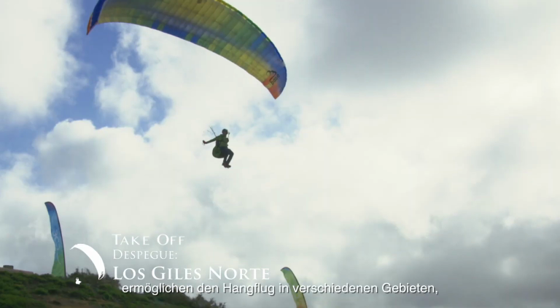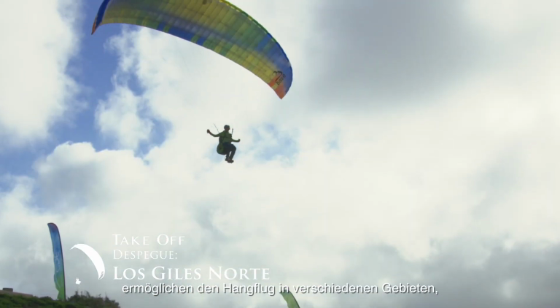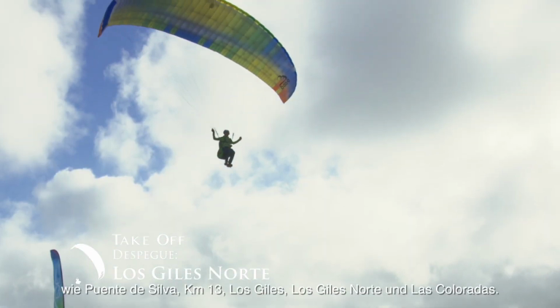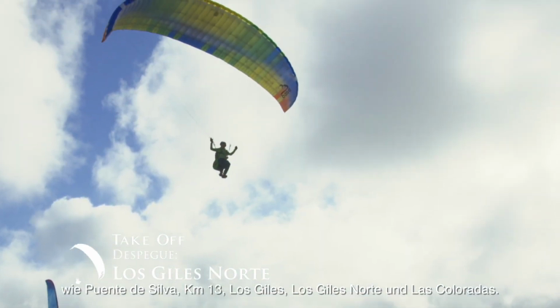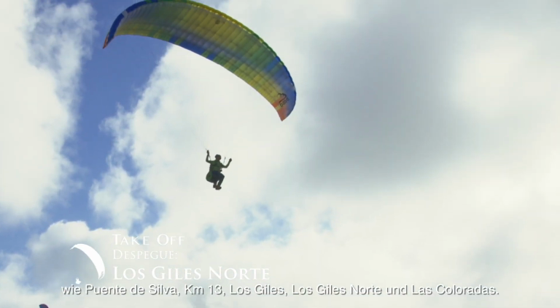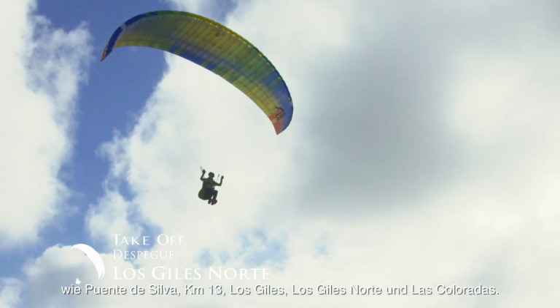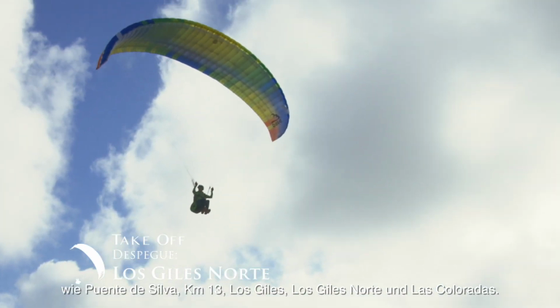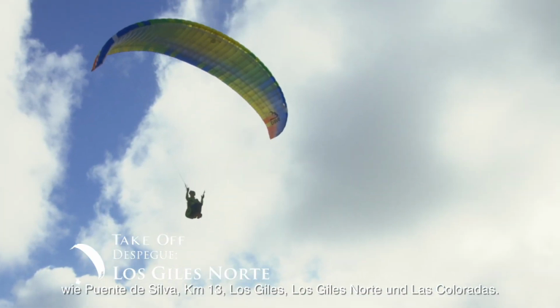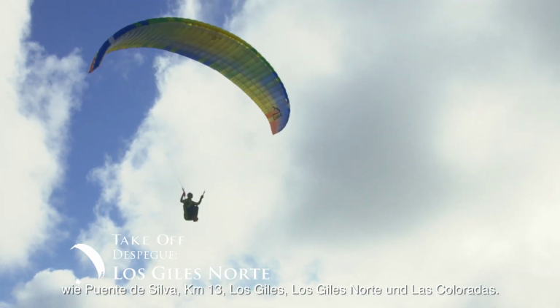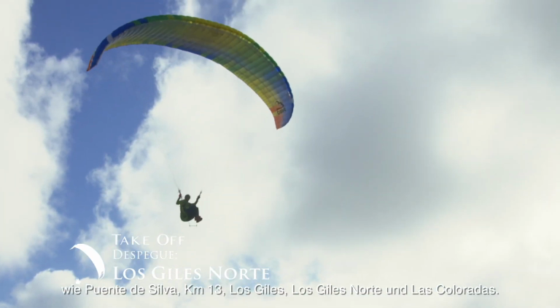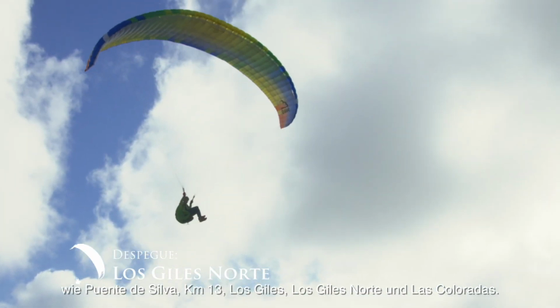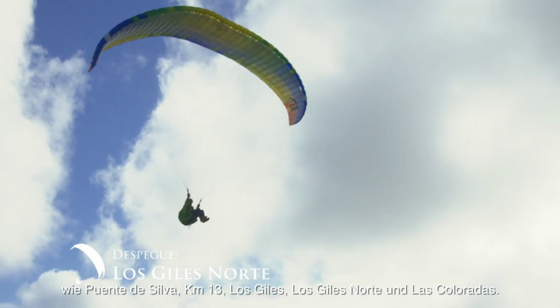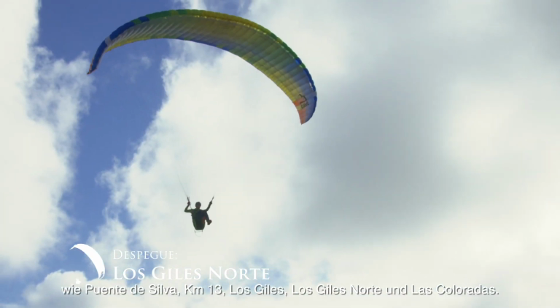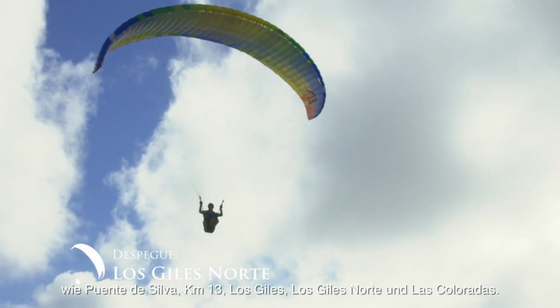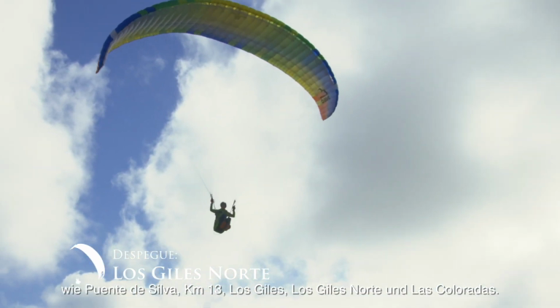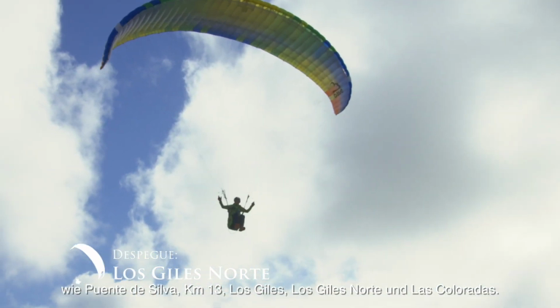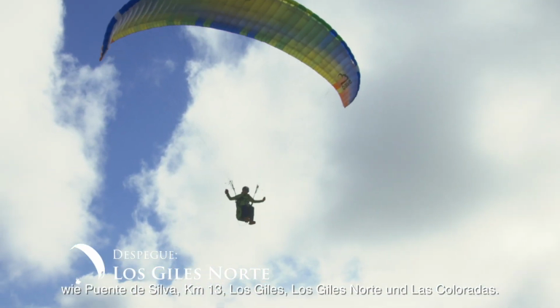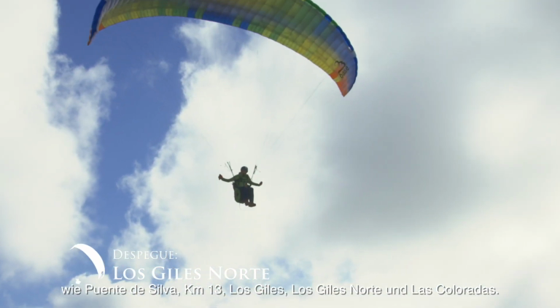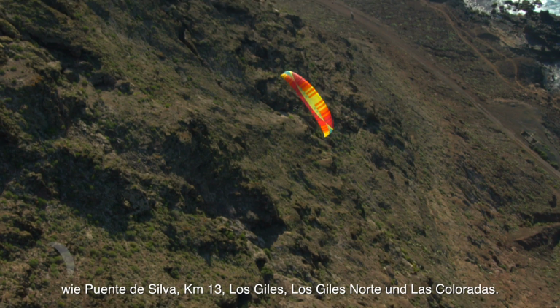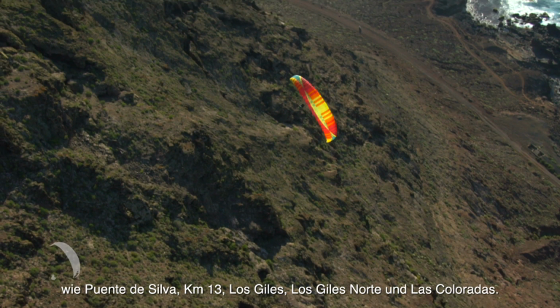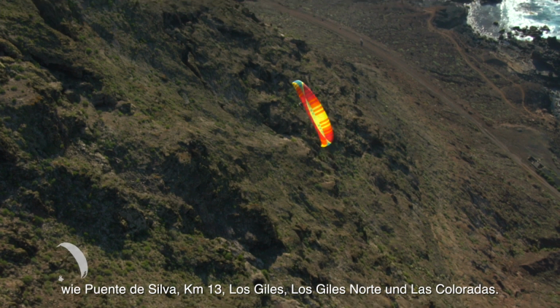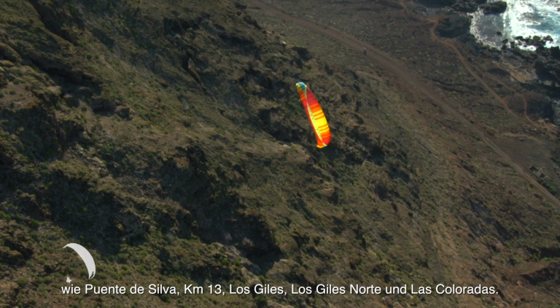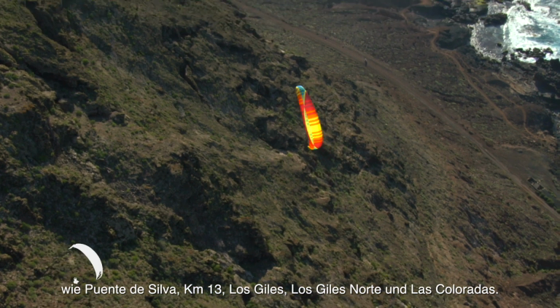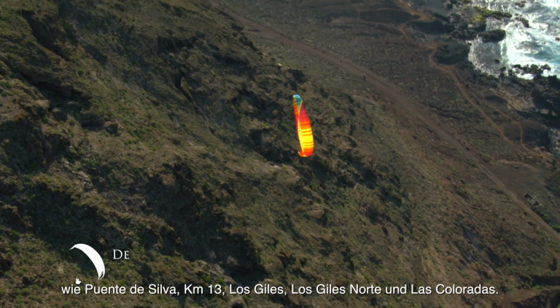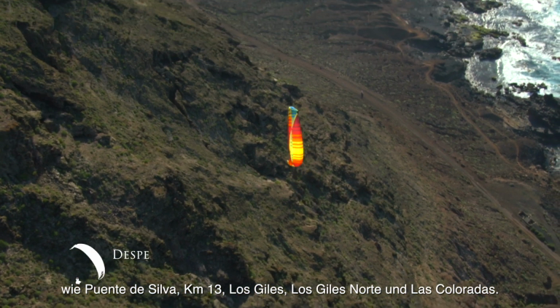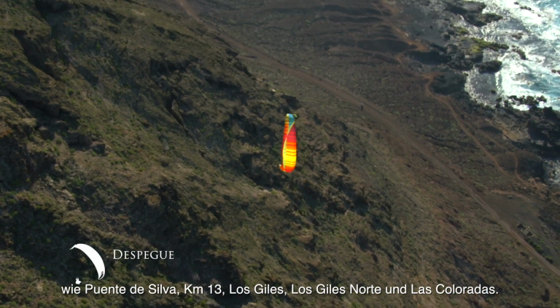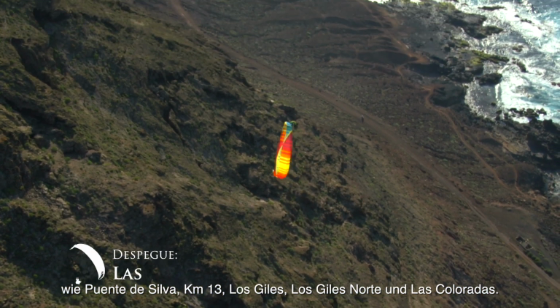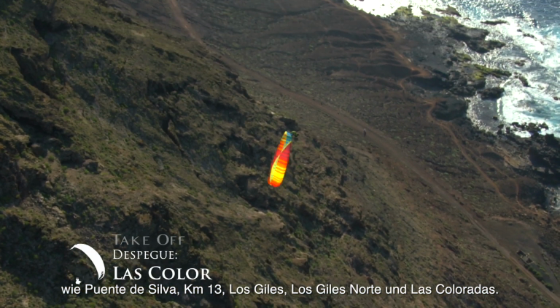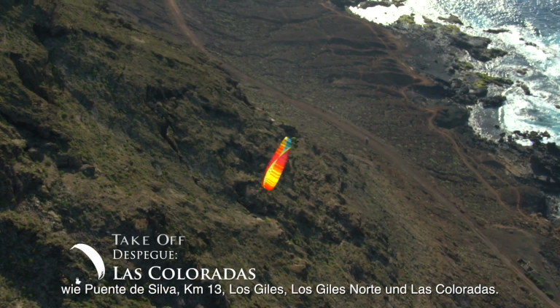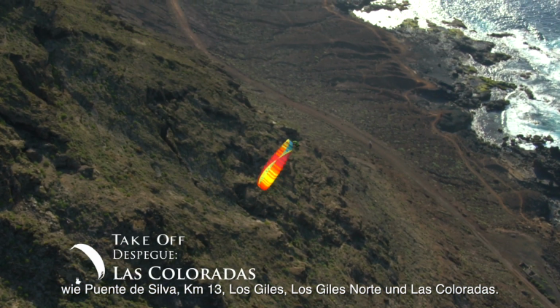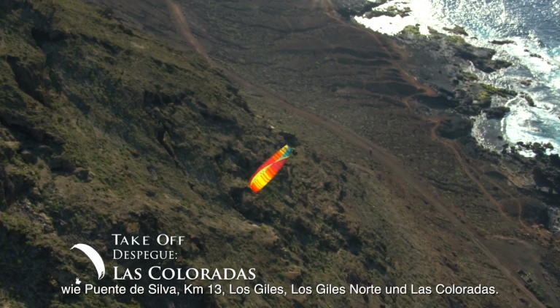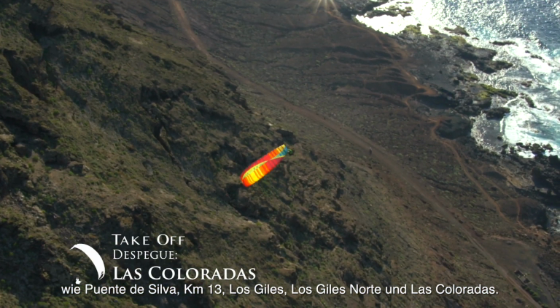These are Silver Bridge, Kilometre 13, Los Giles, Los Giles Norte and Las Coloradas.